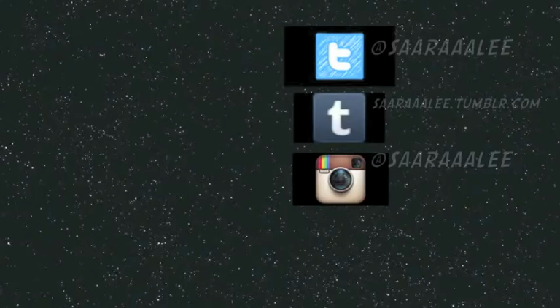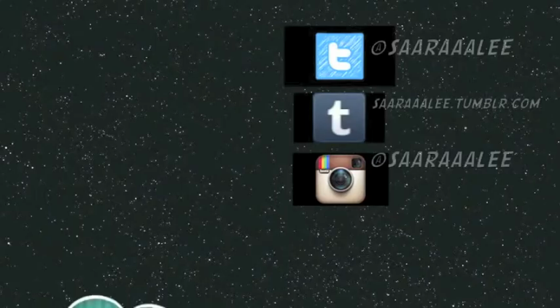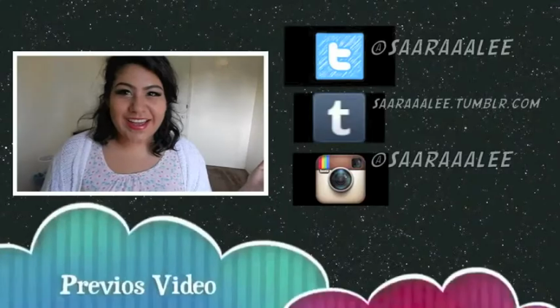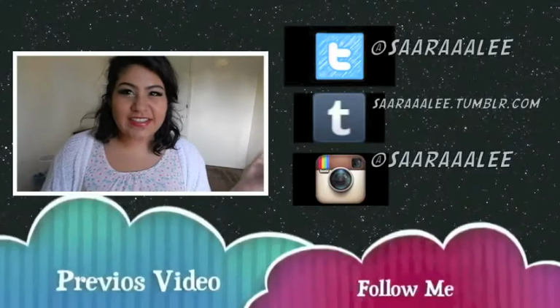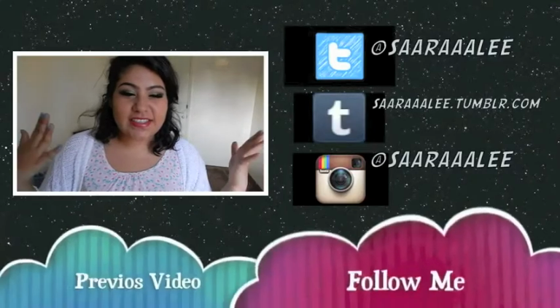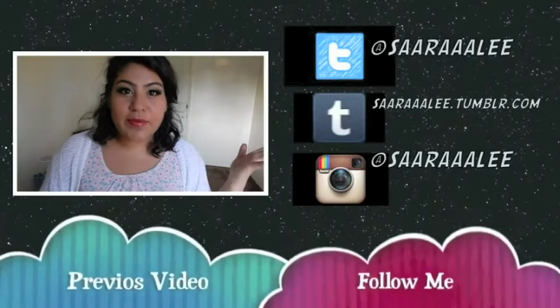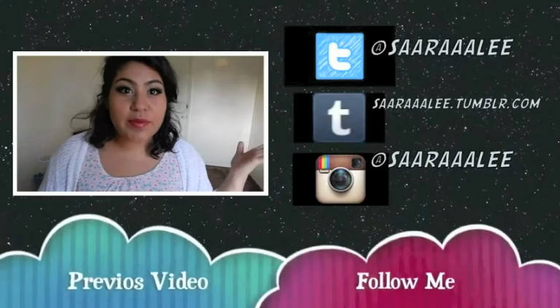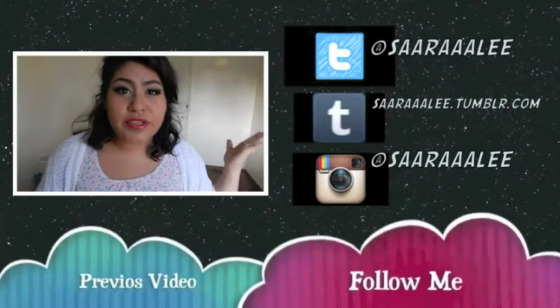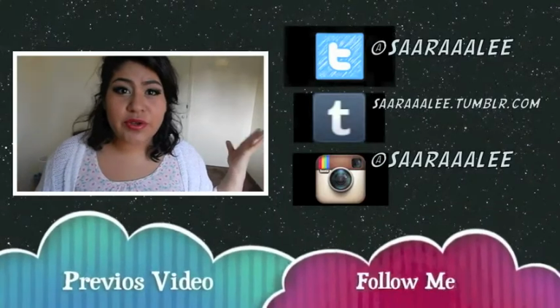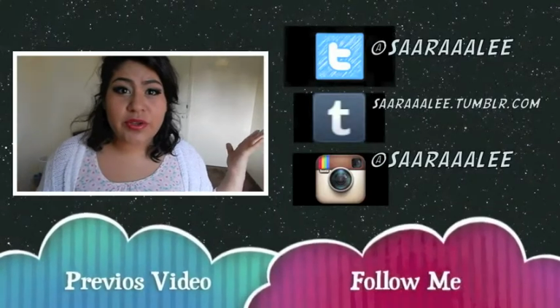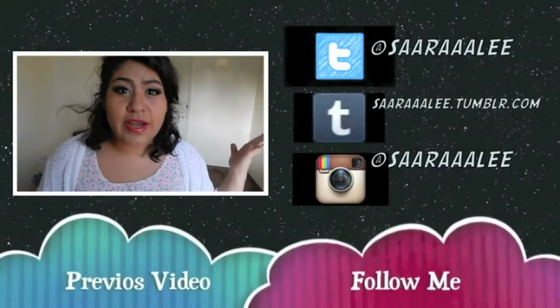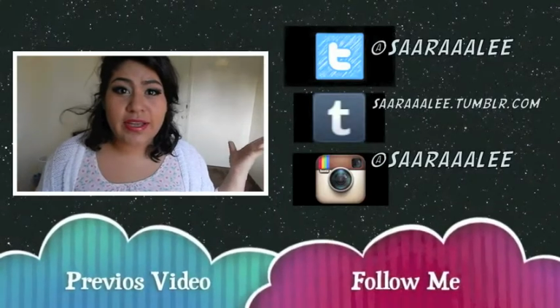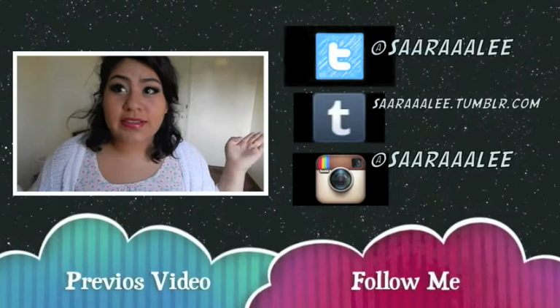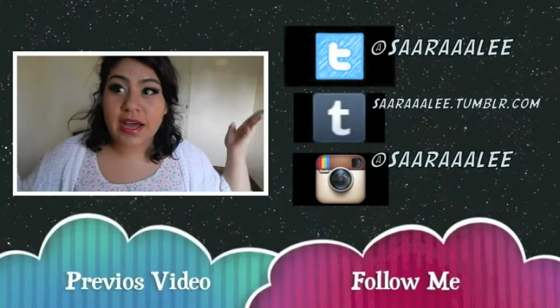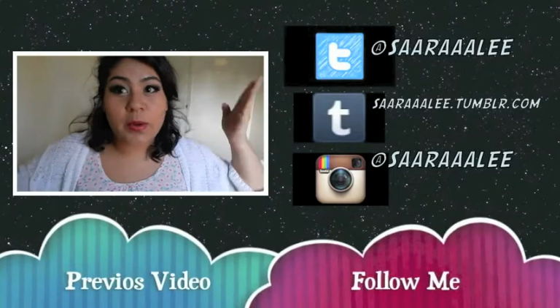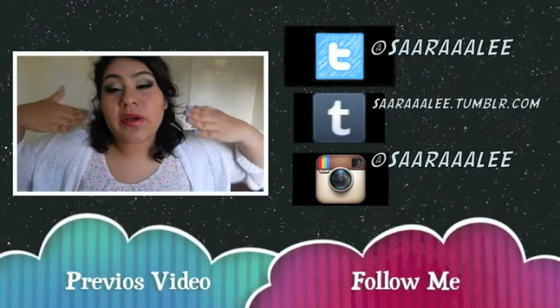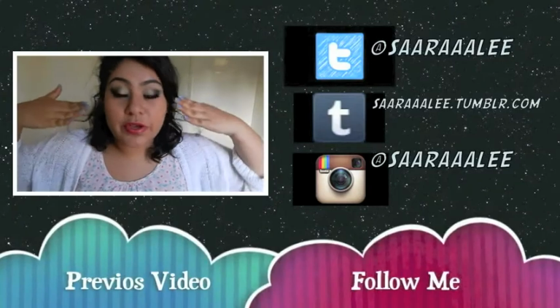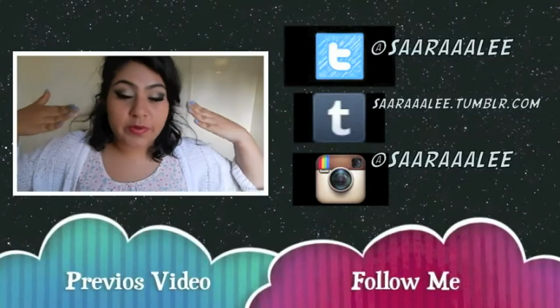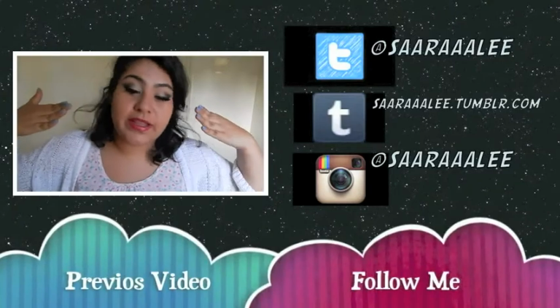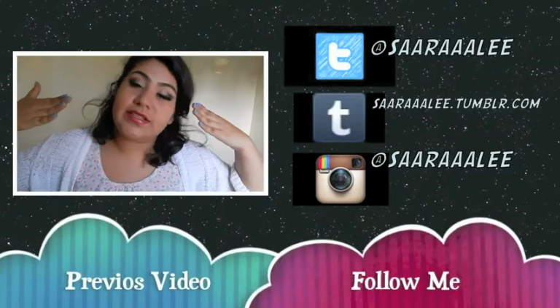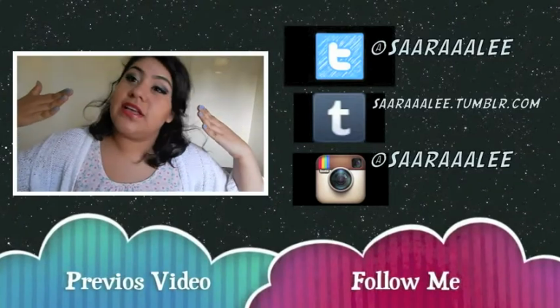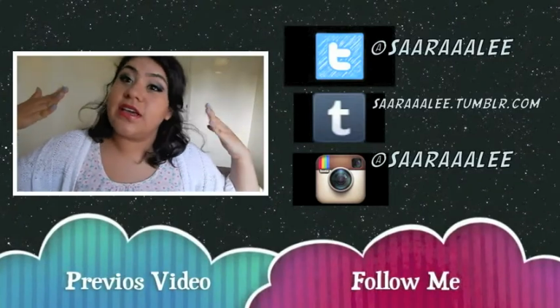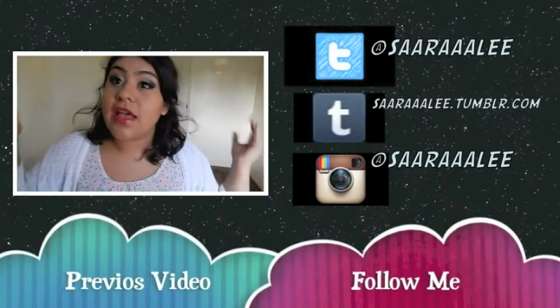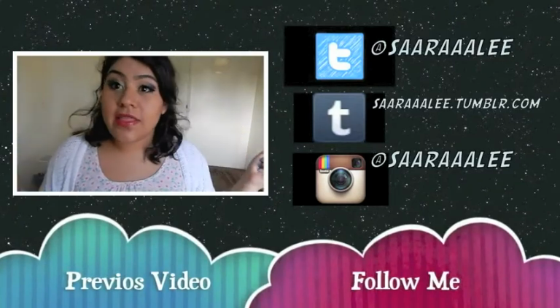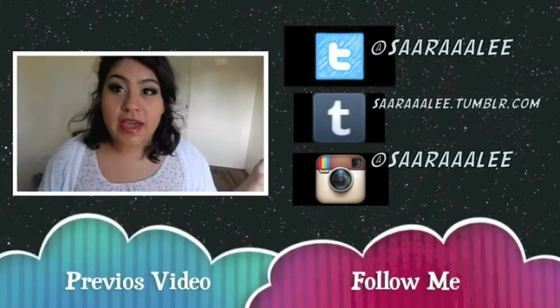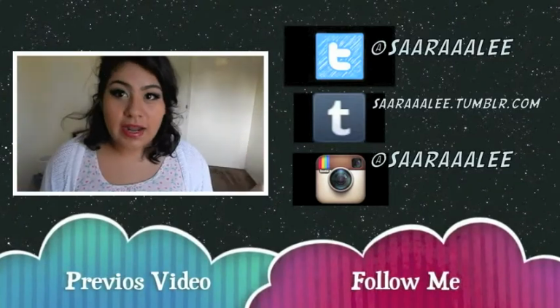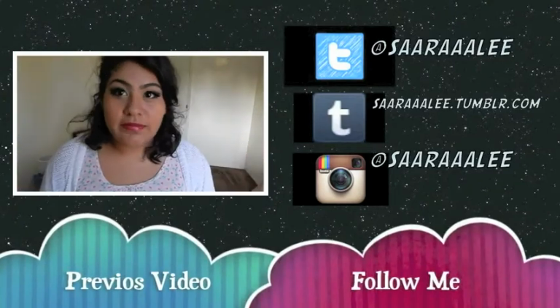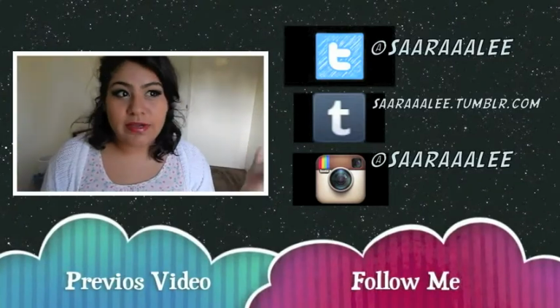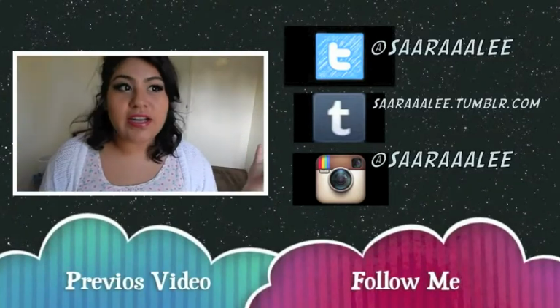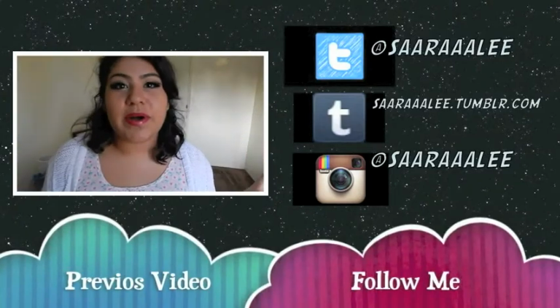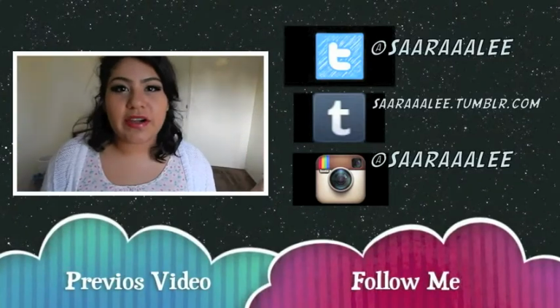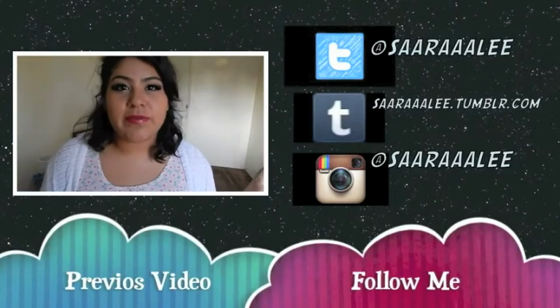I'm going to be showing you guys how to create this look that I got inspired from.